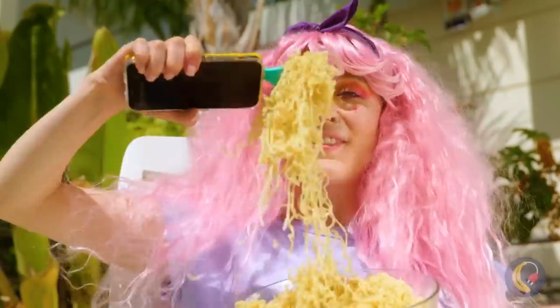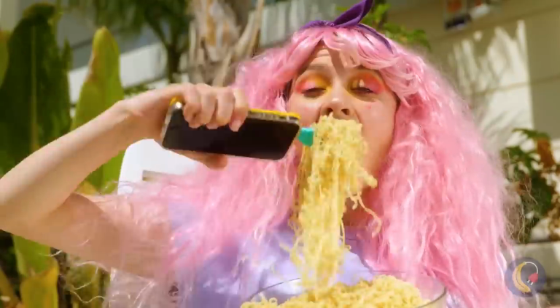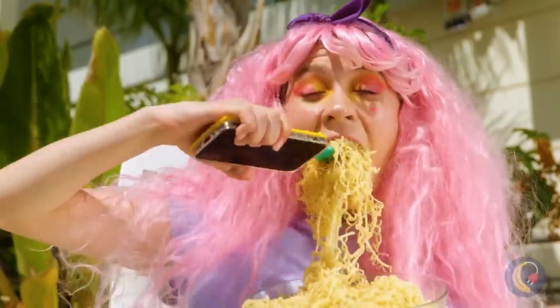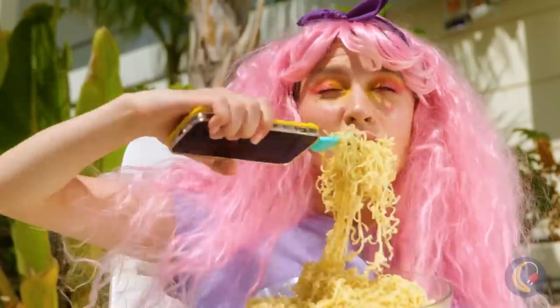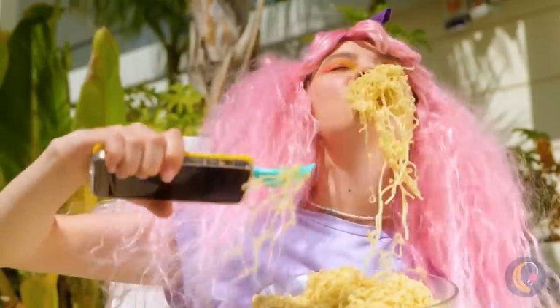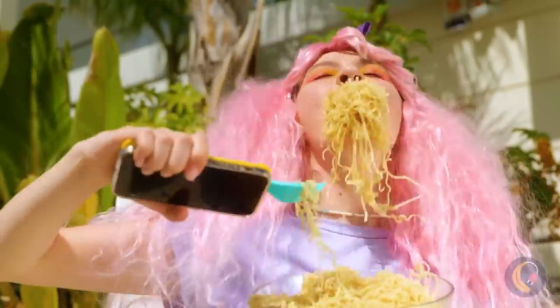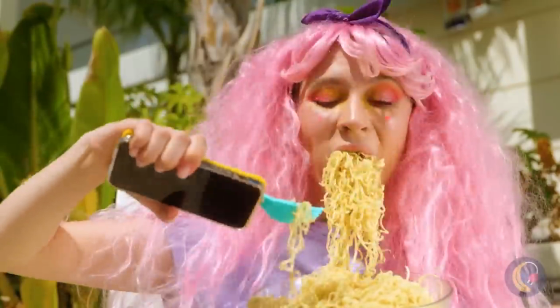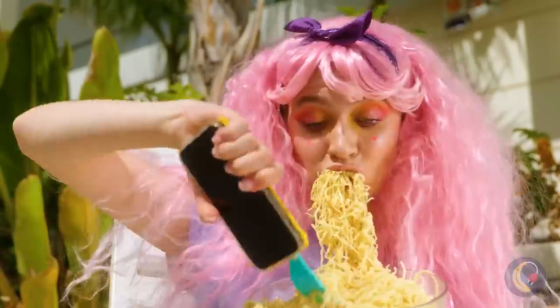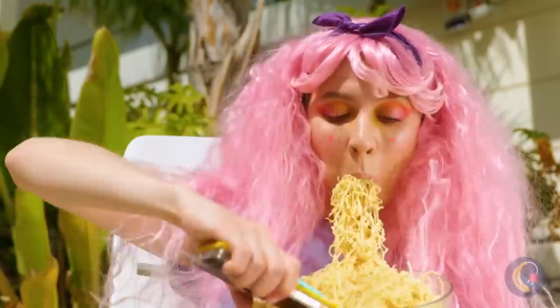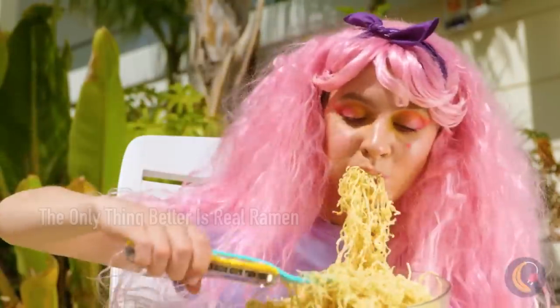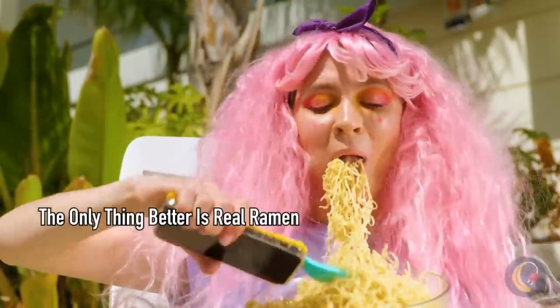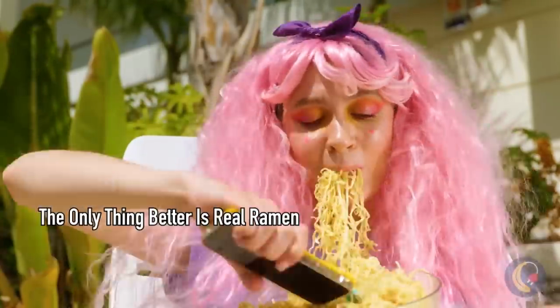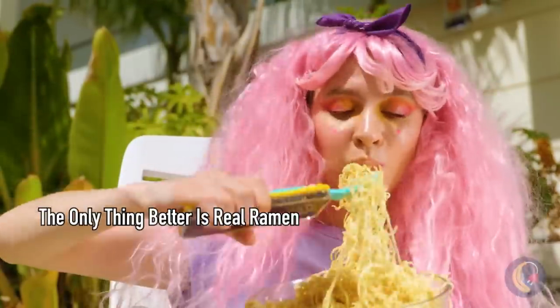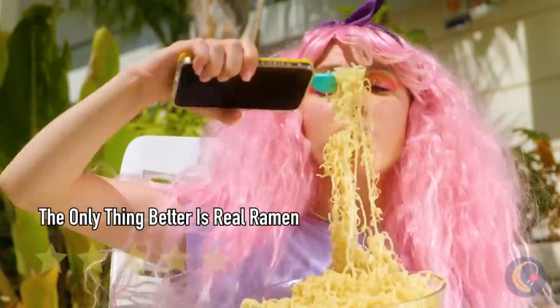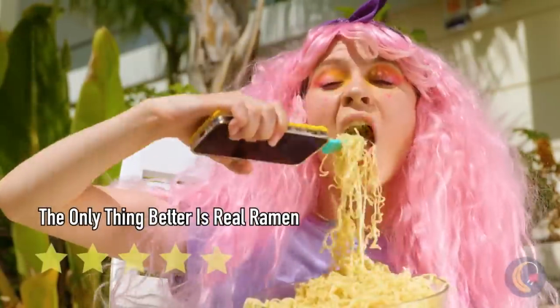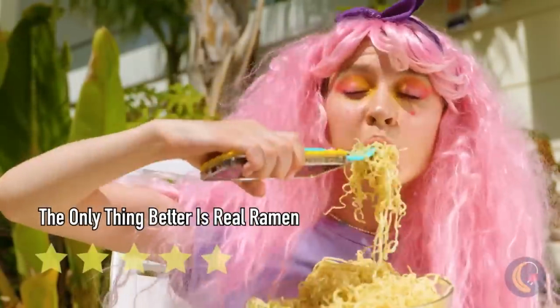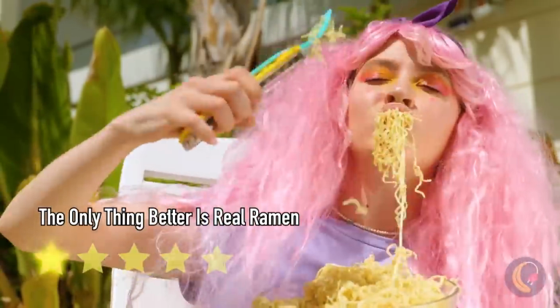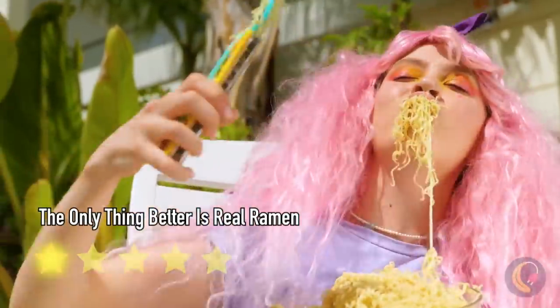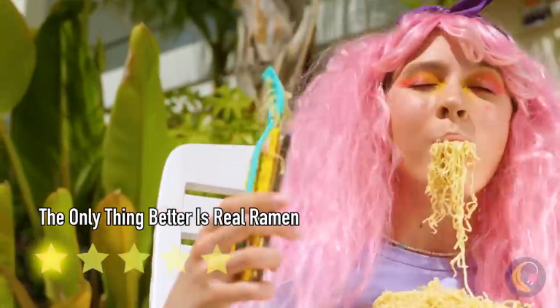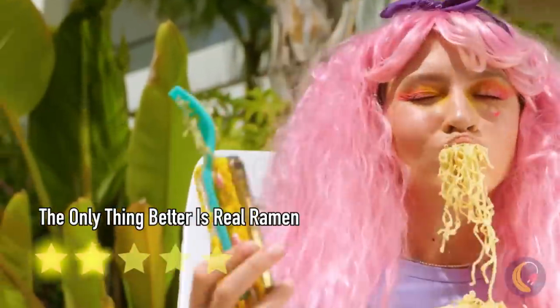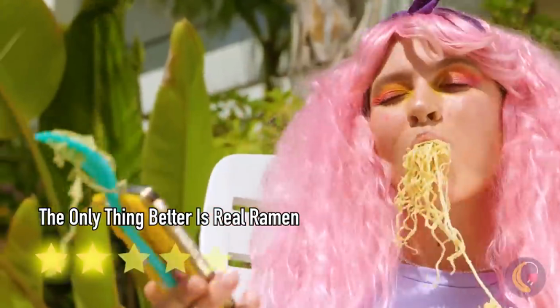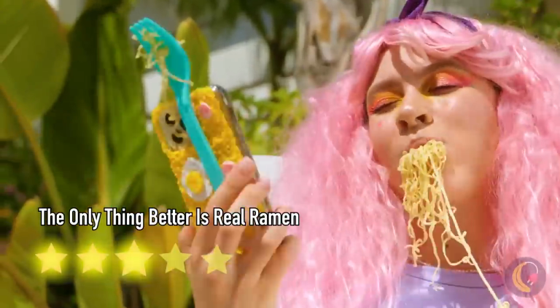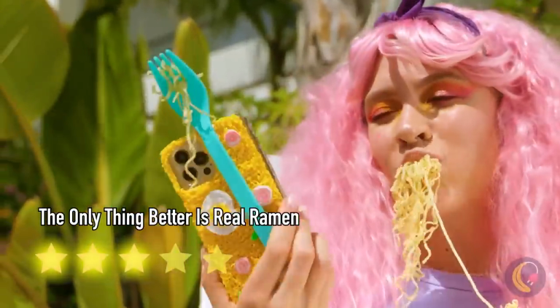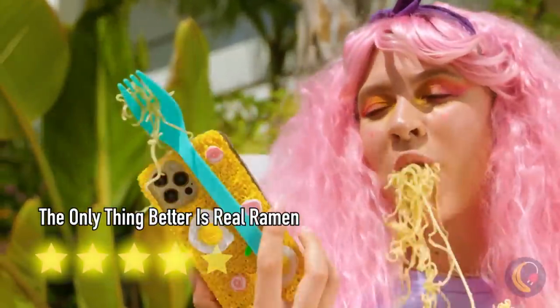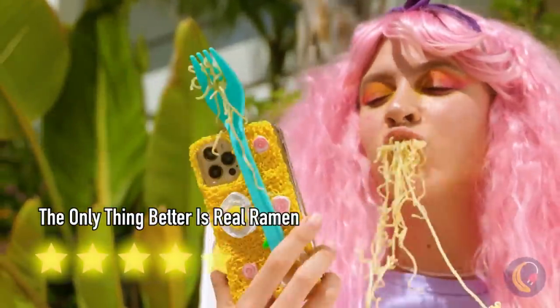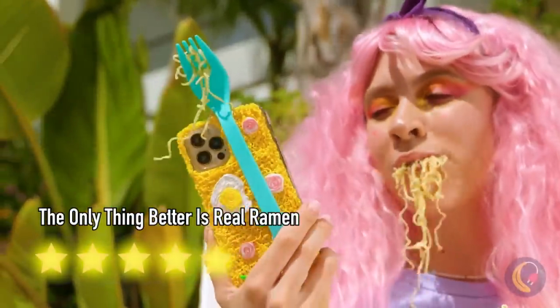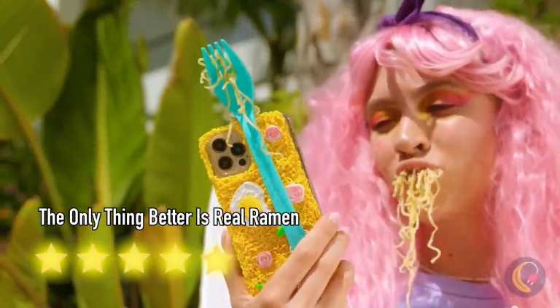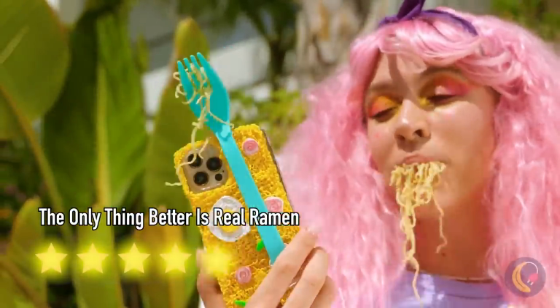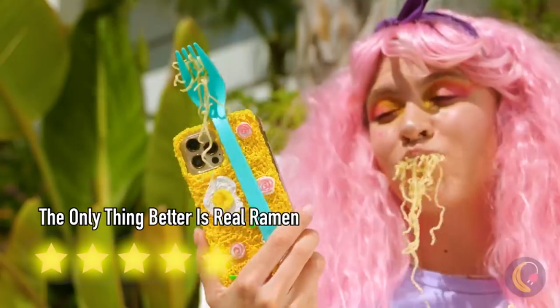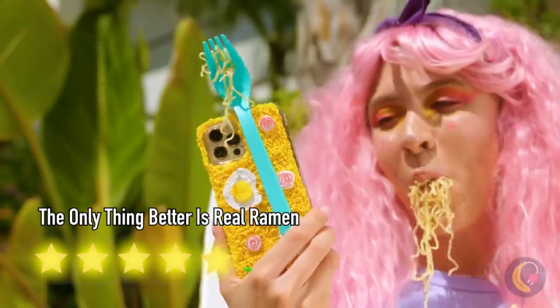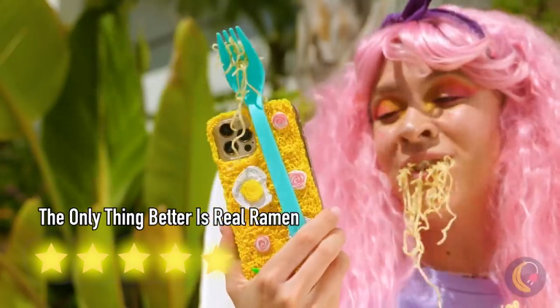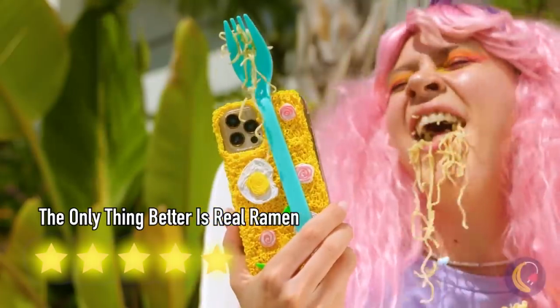Don't forget about our bonus episode at the end of the video — we'll make a real diamond with a 3D pen!